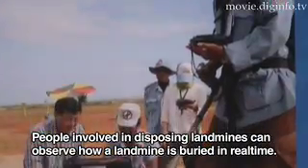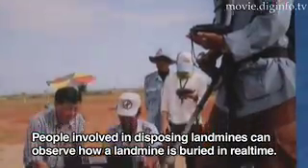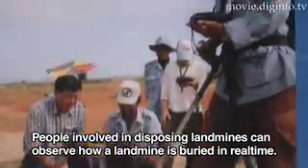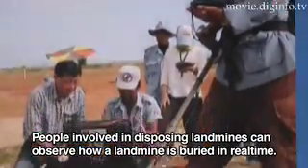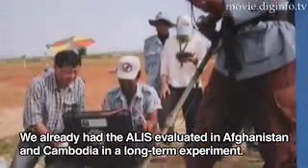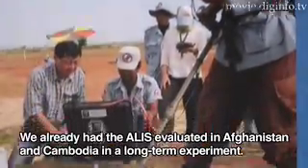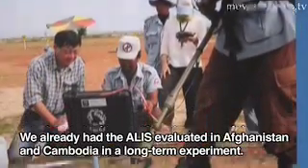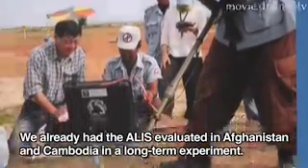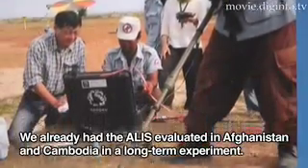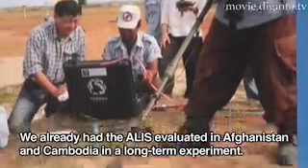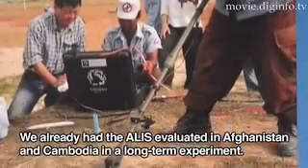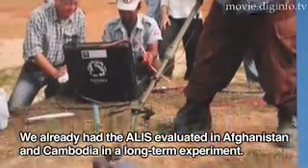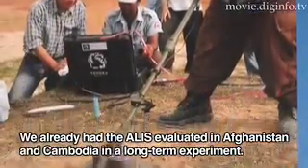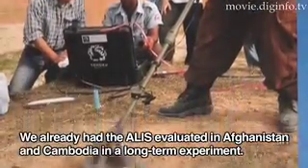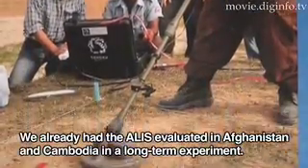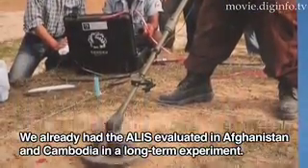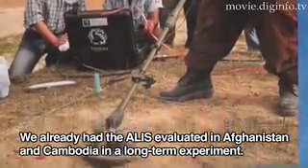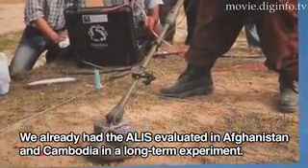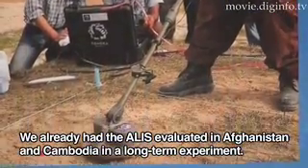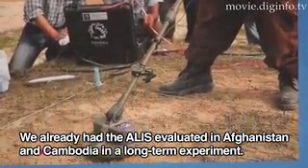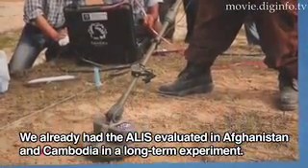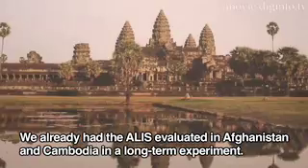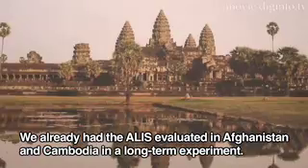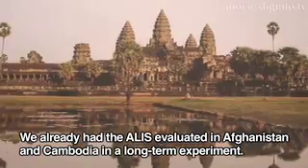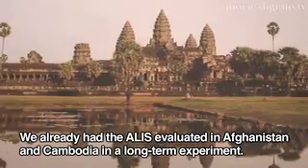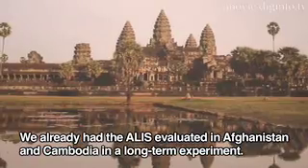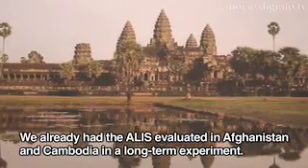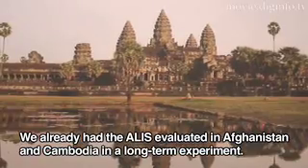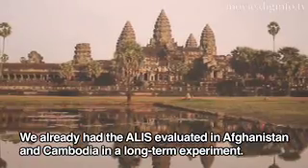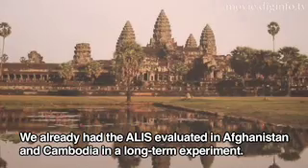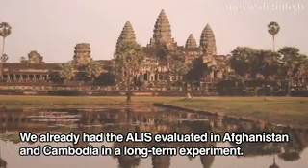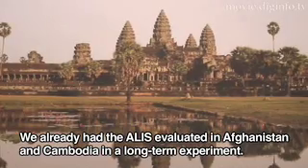This device has already been tested in Afghanistan, Cambodia, and in real-world conditions.